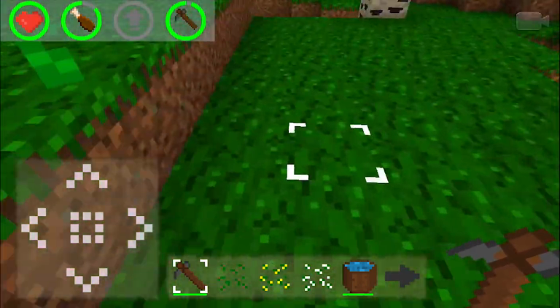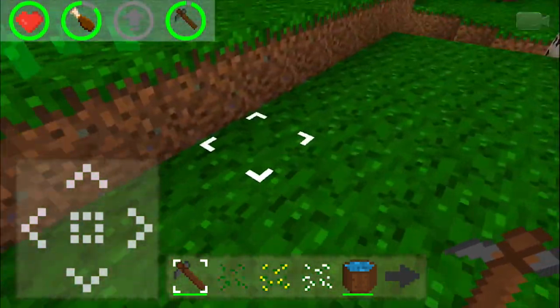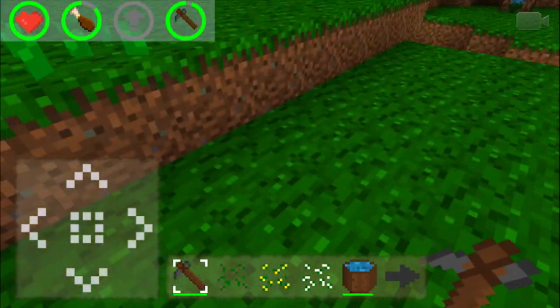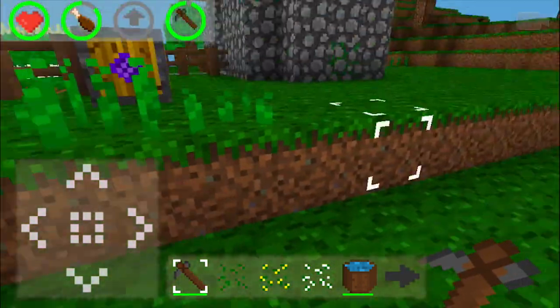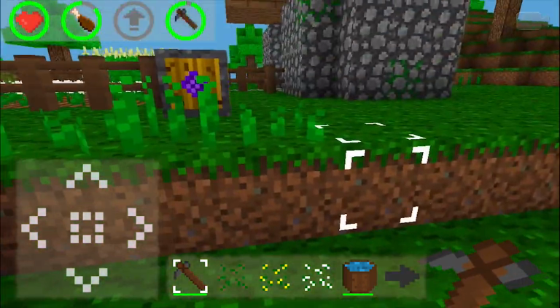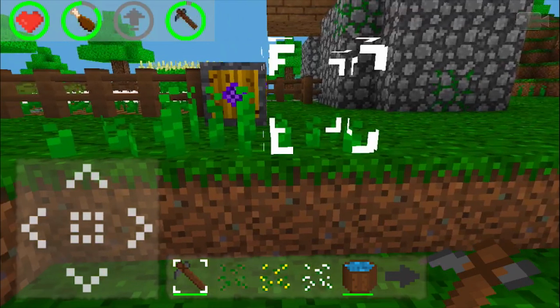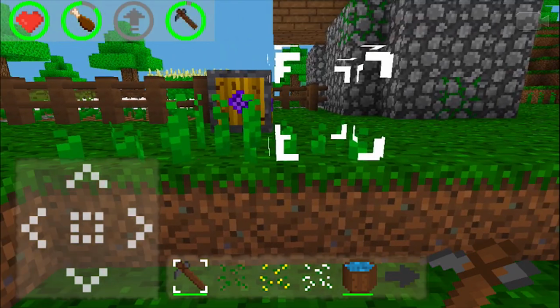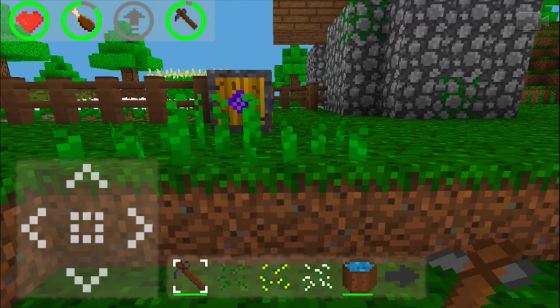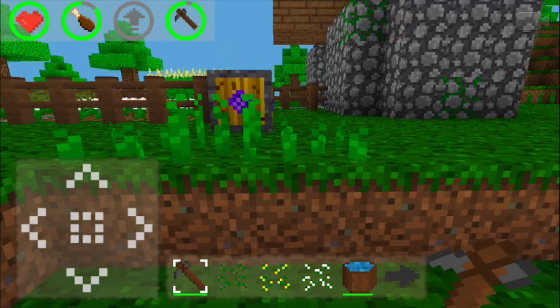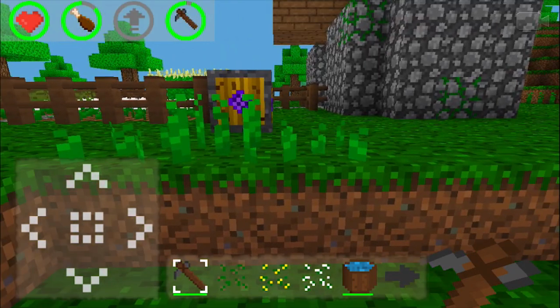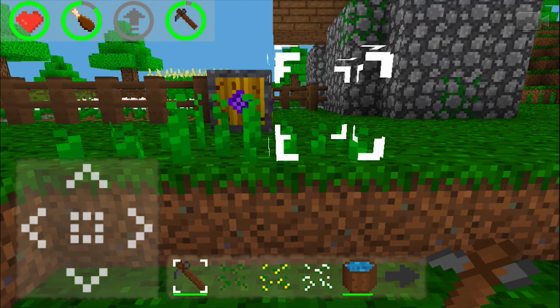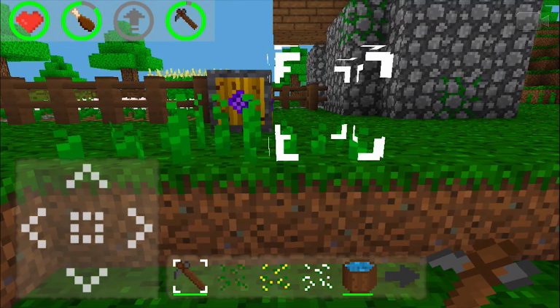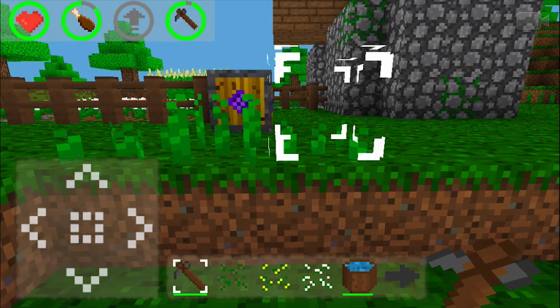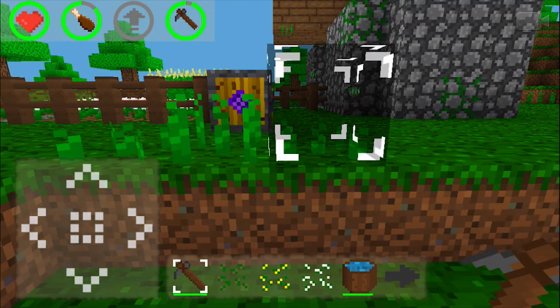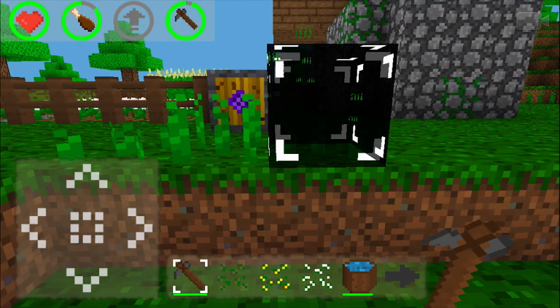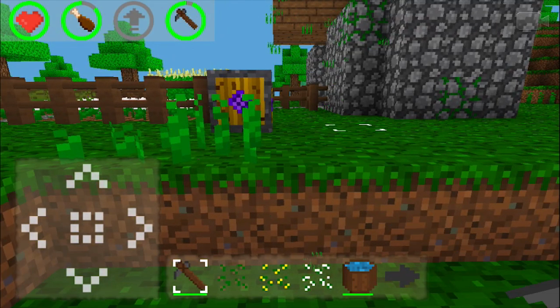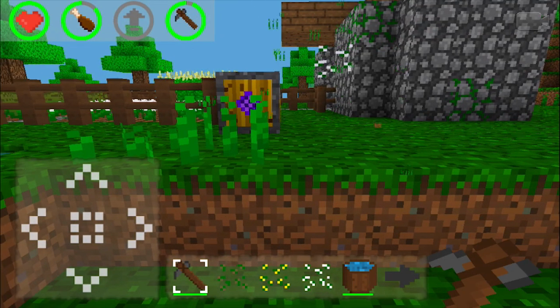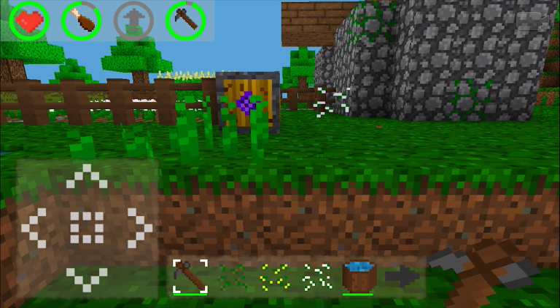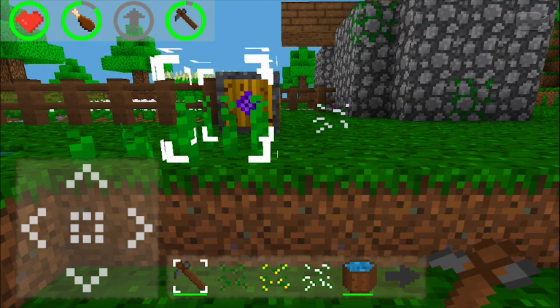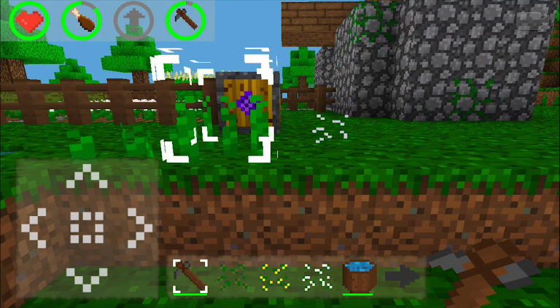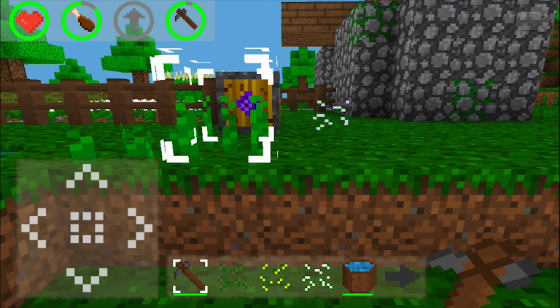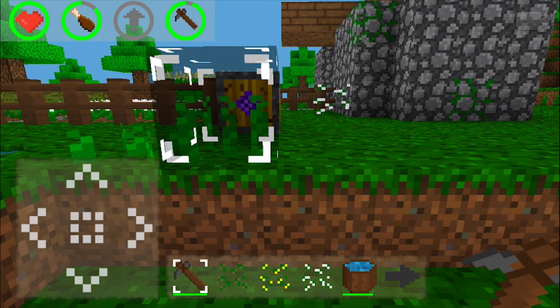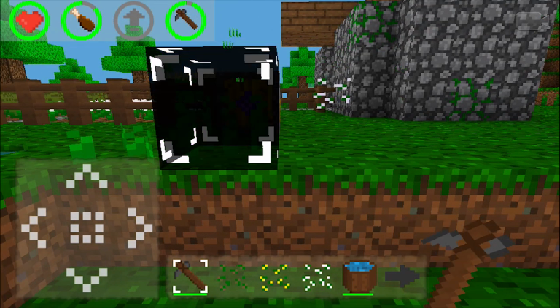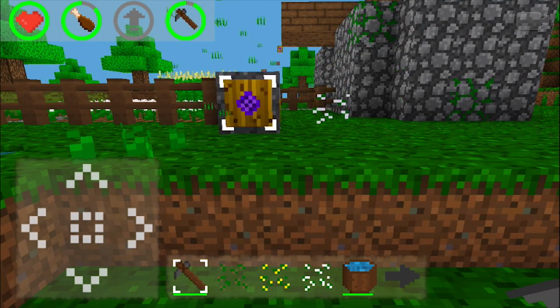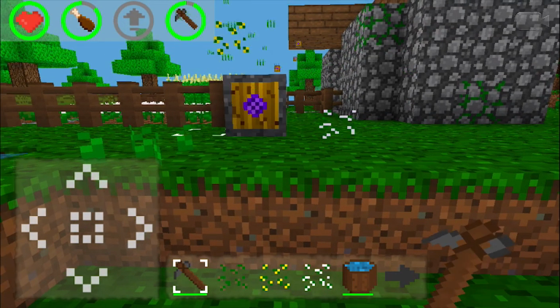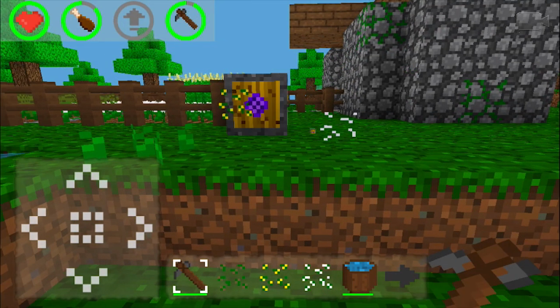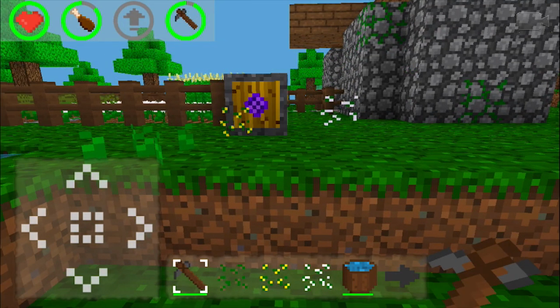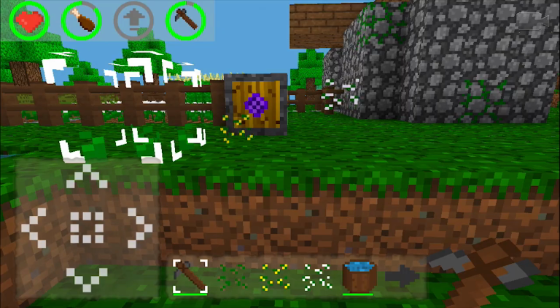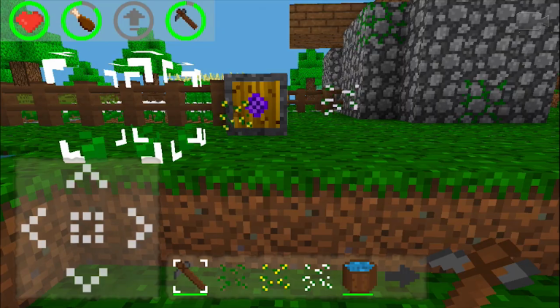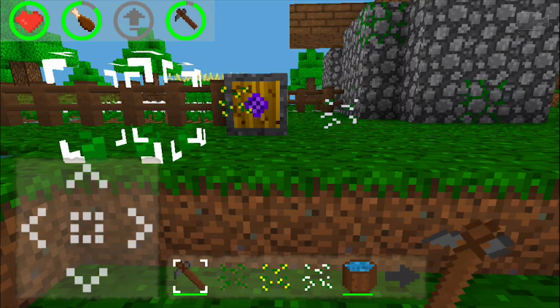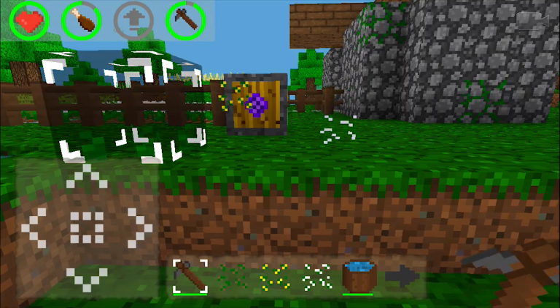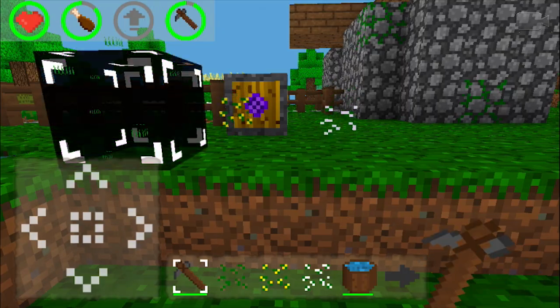The first step in farming is to find sprouts so you can get seeds. I've got a few right here. Use a hoe or pickaxe to mine the sprouts.